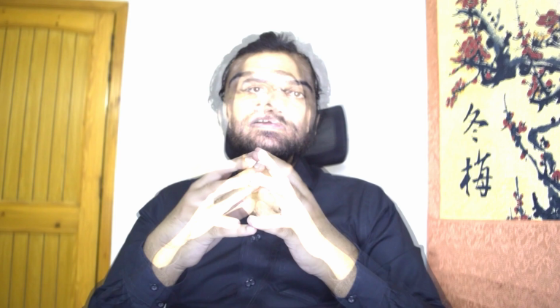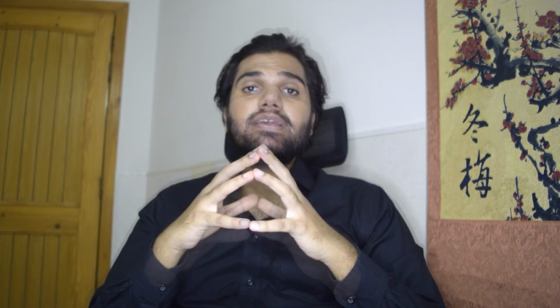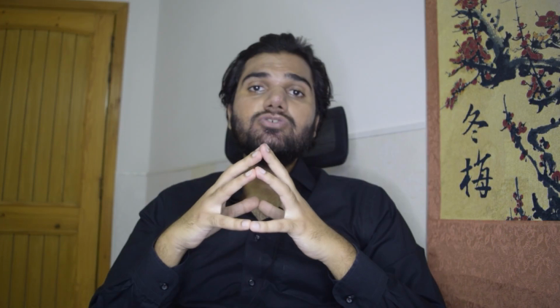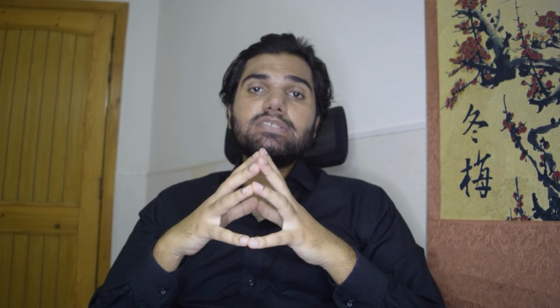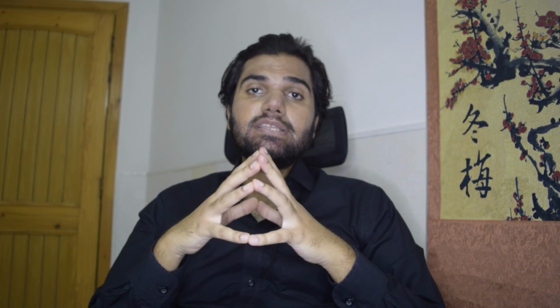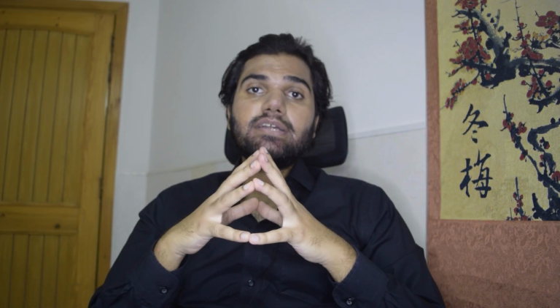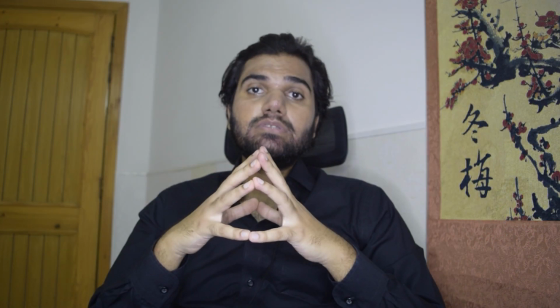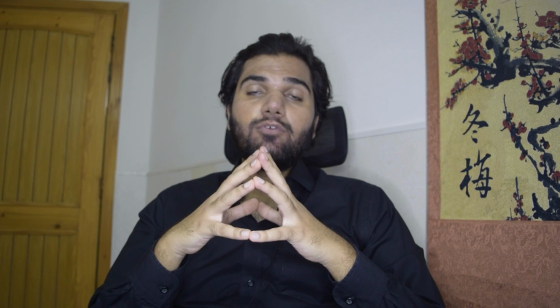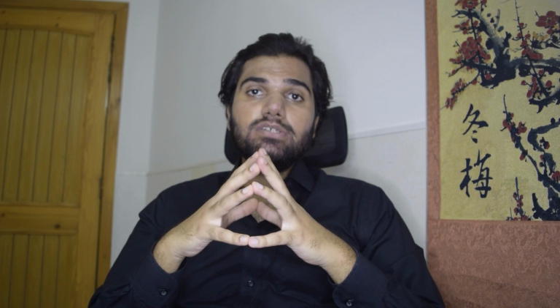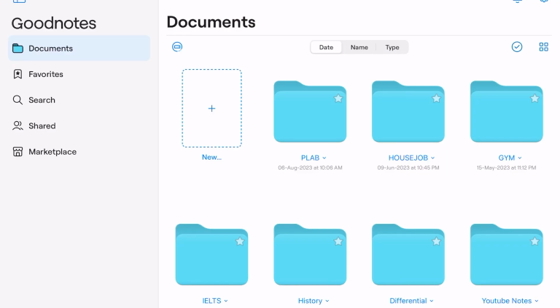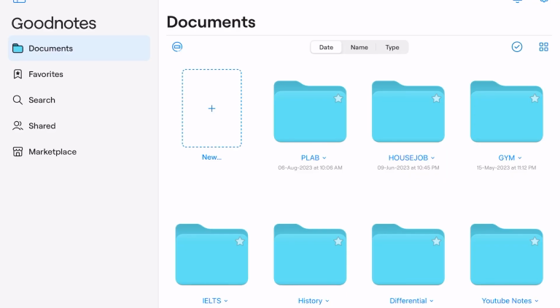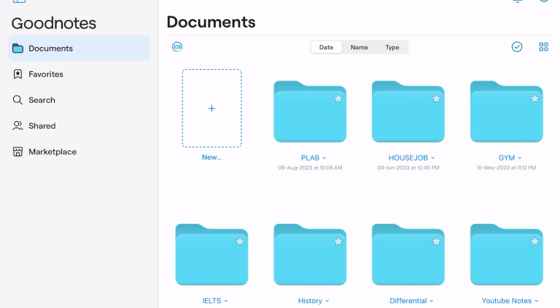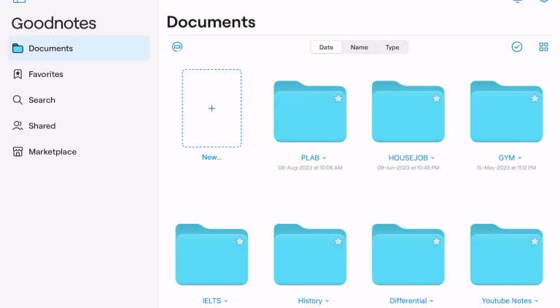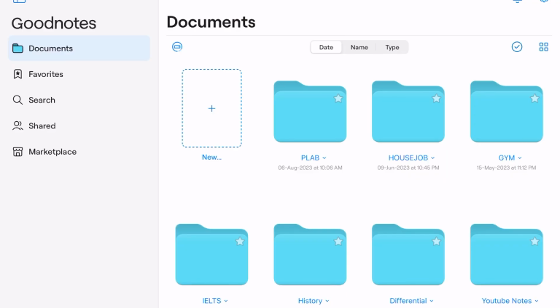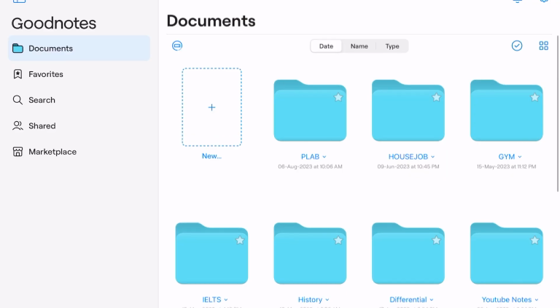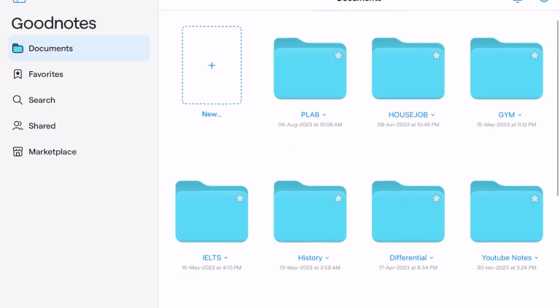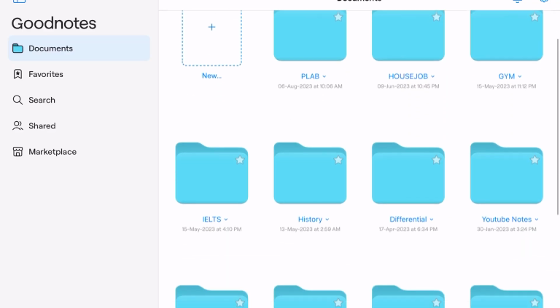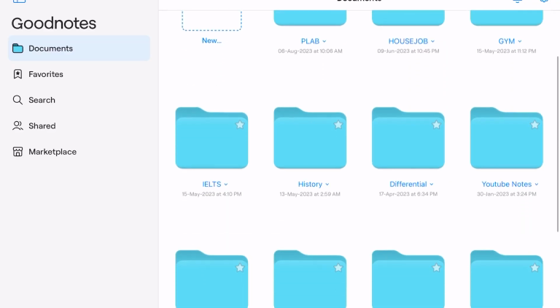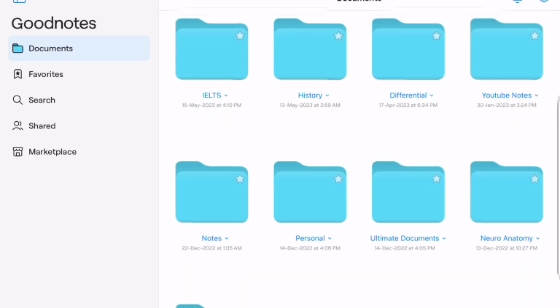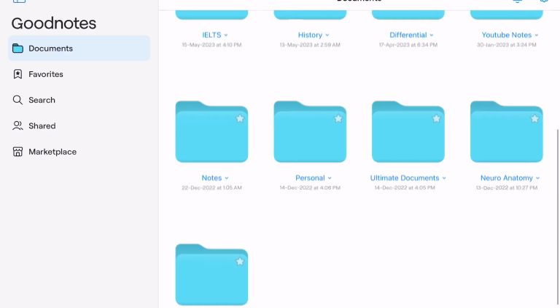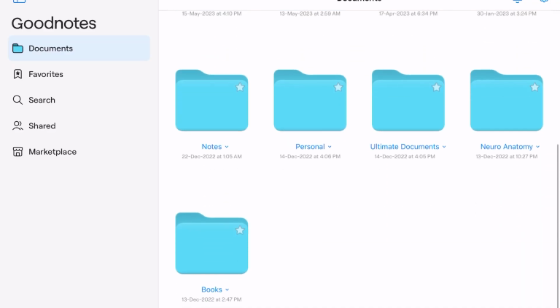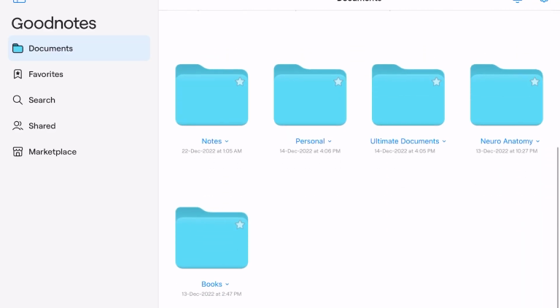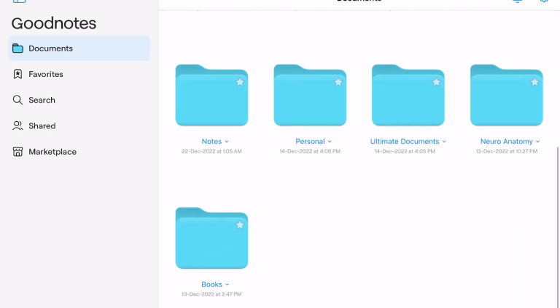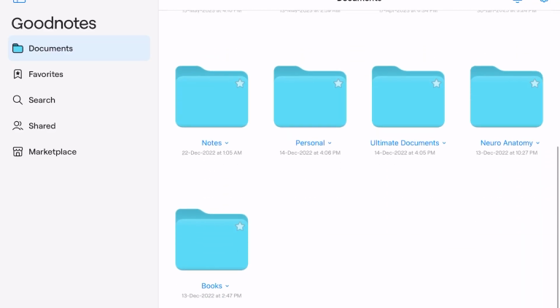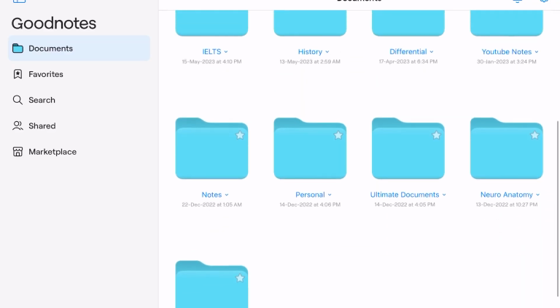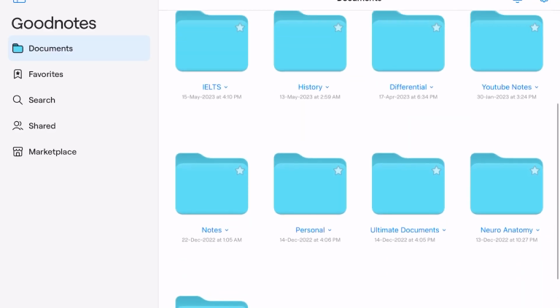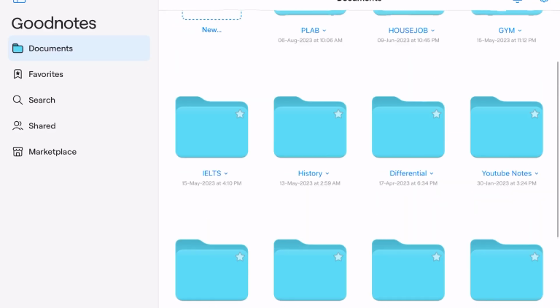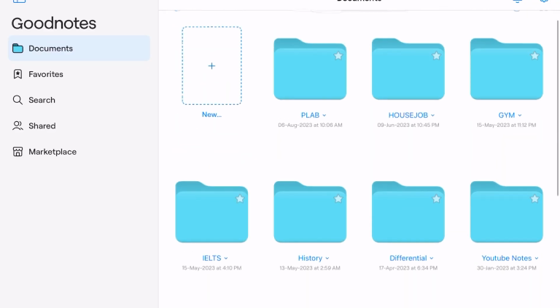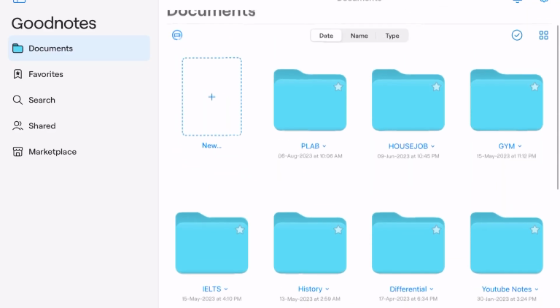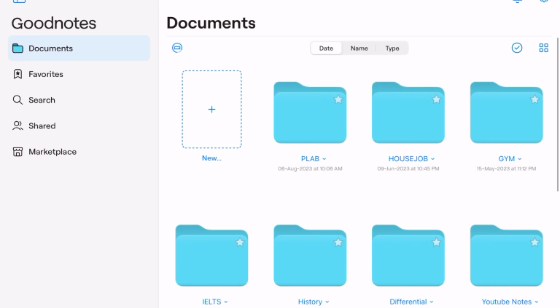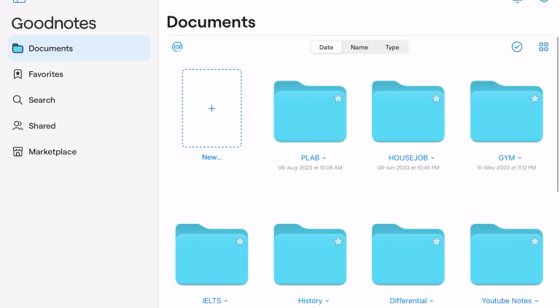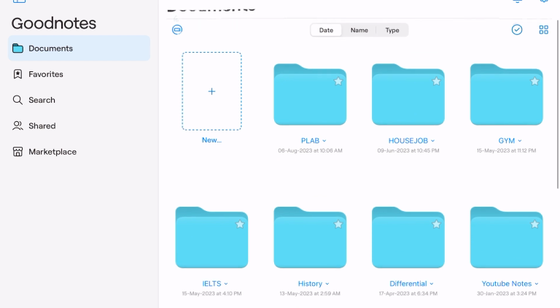You can also see that the folders and books have a more 3D-looking design, which looks good but doesn't make a huge difference.